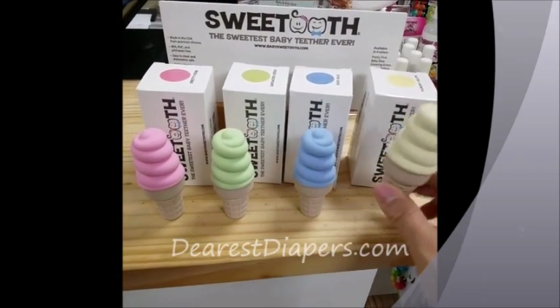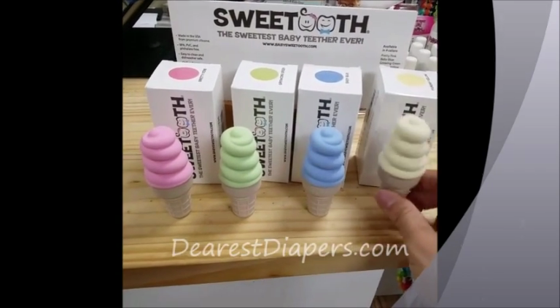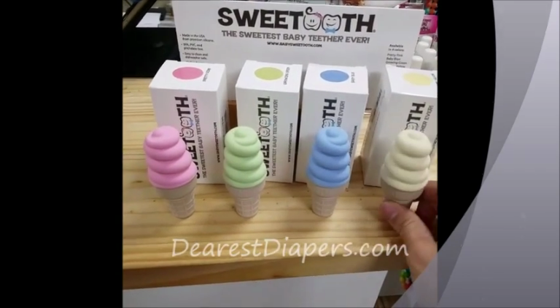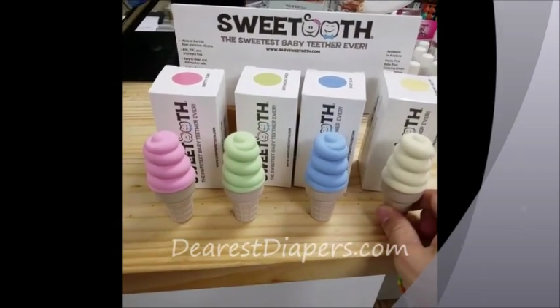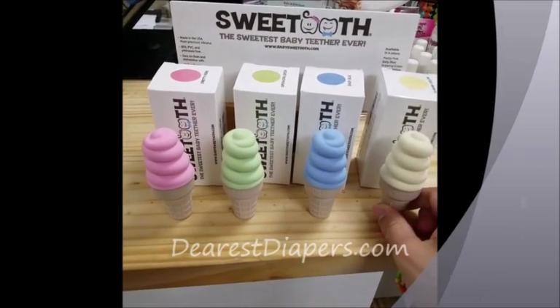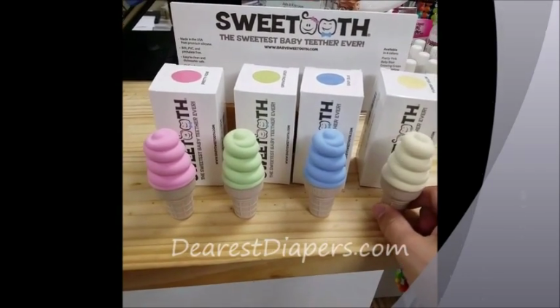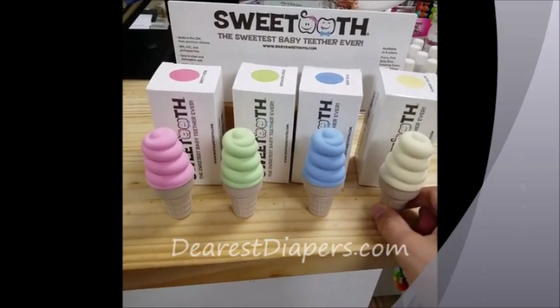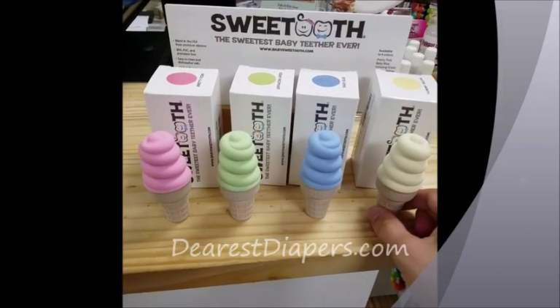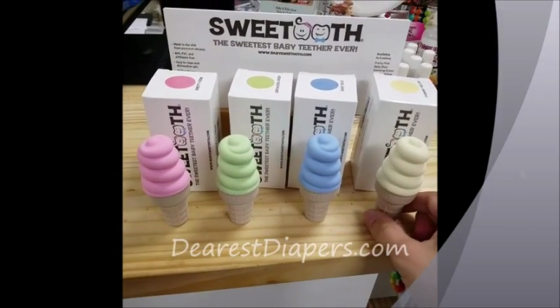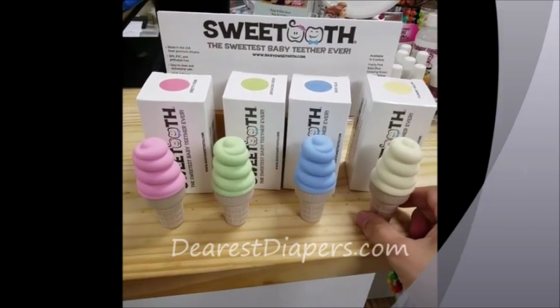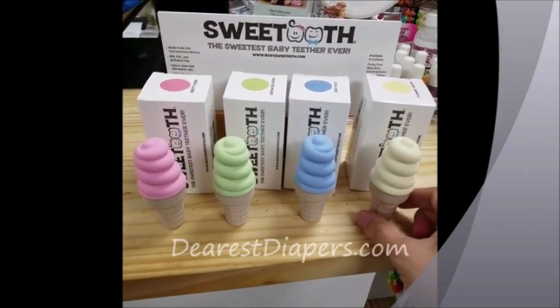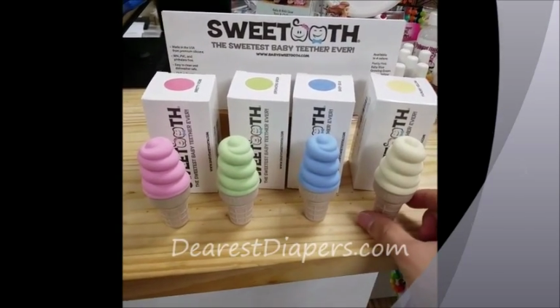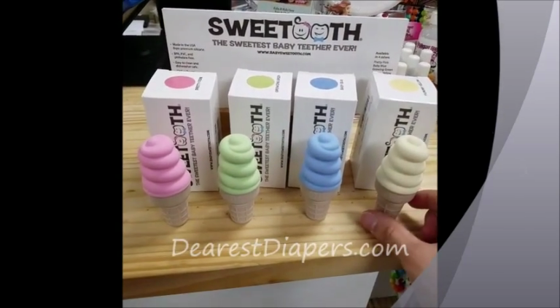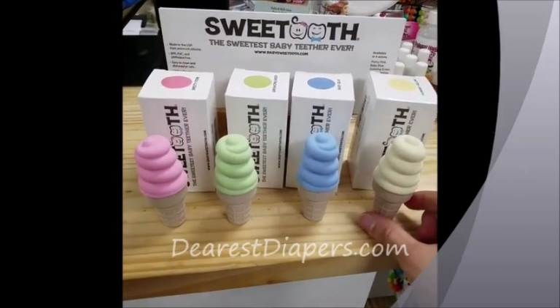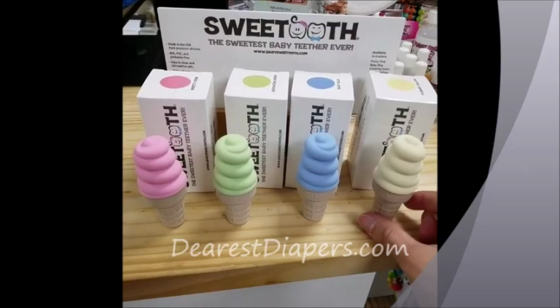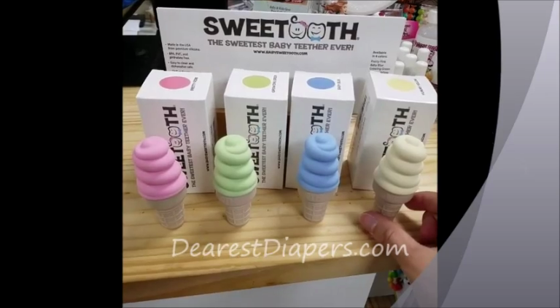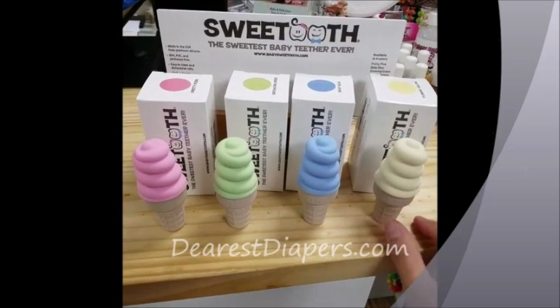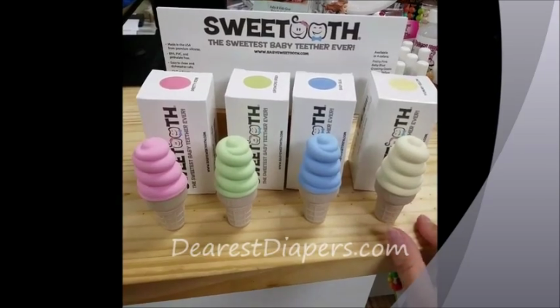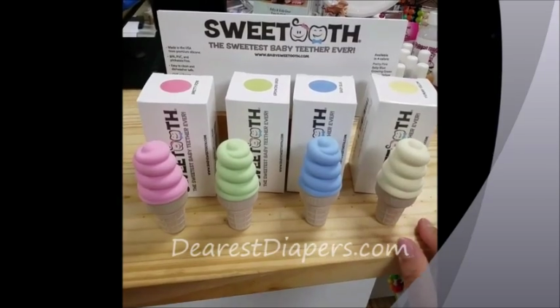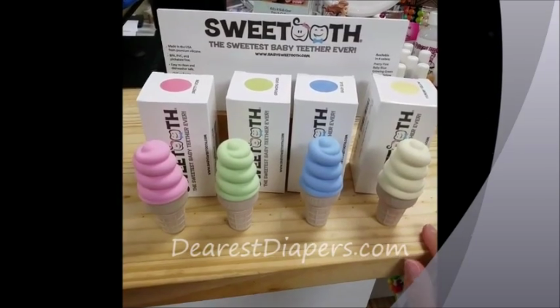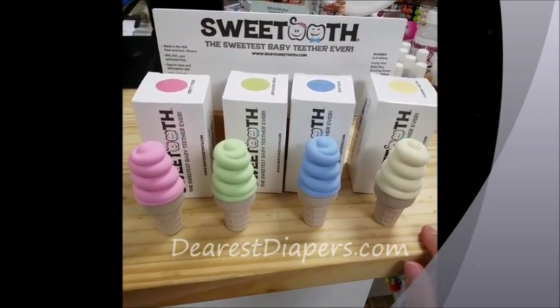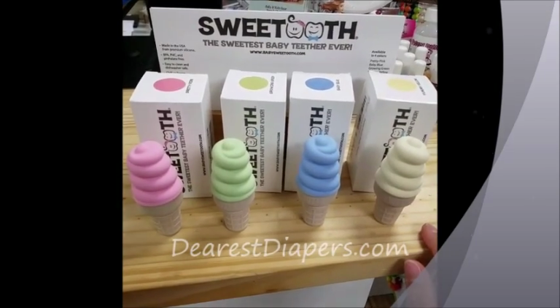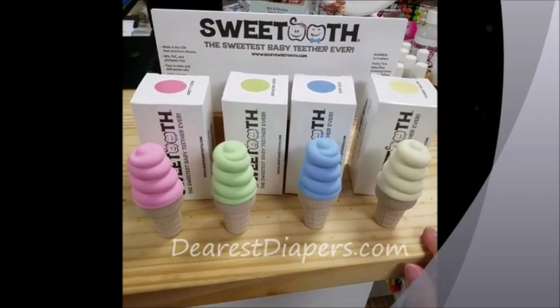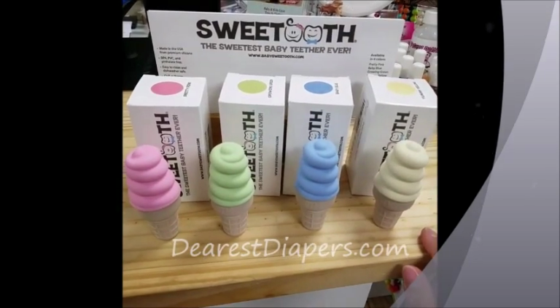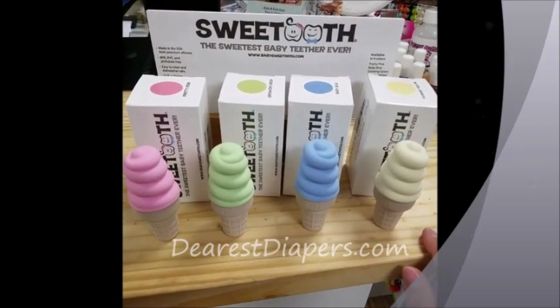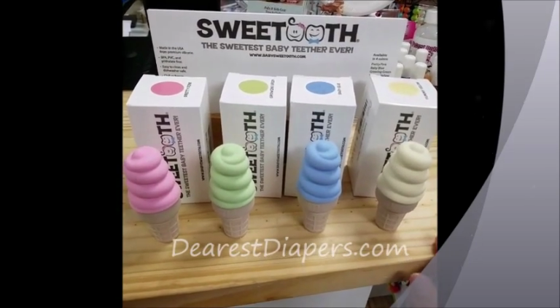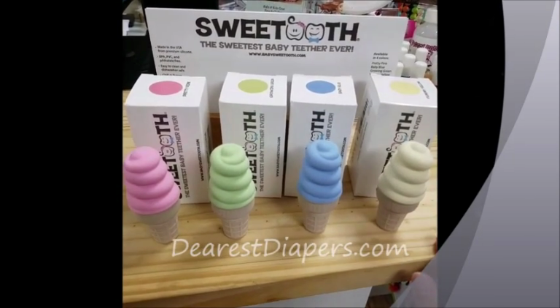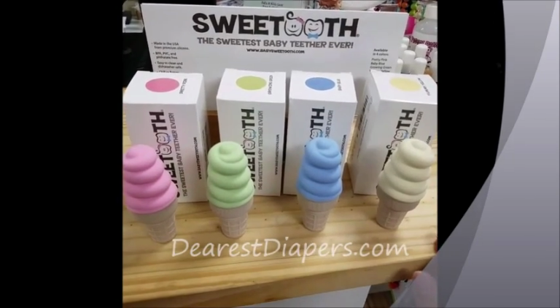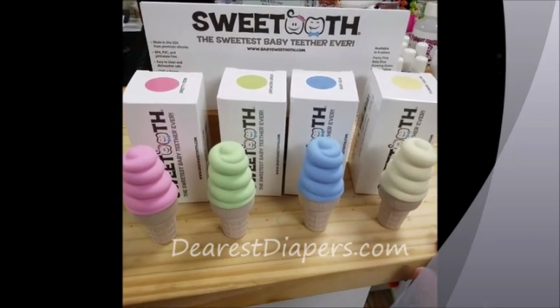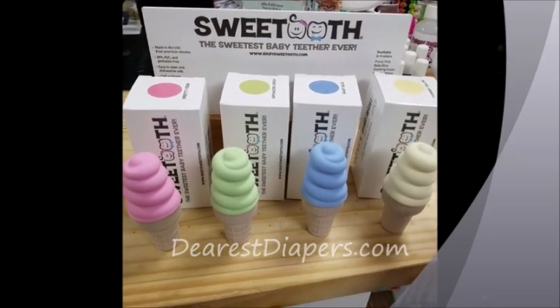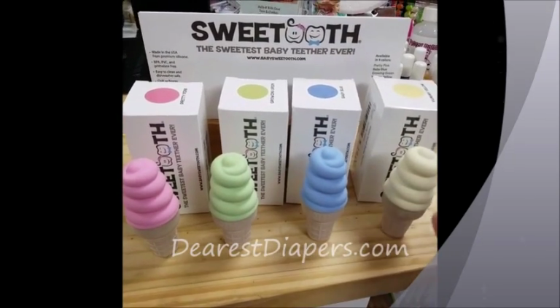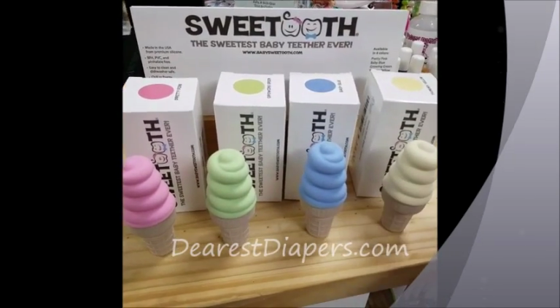Totally fun. They're made in the USA with silicone, BPA, PVC, and phthalate free.